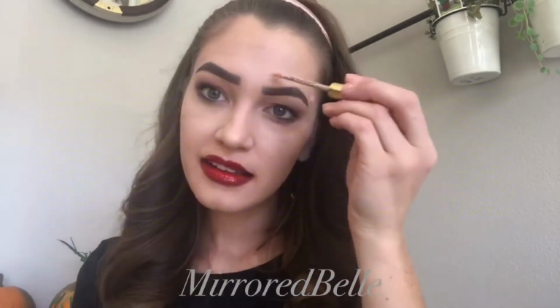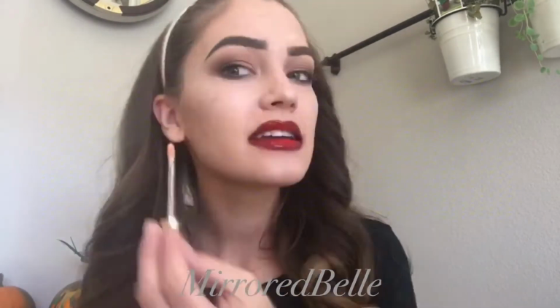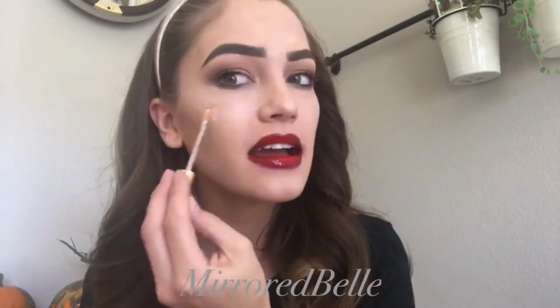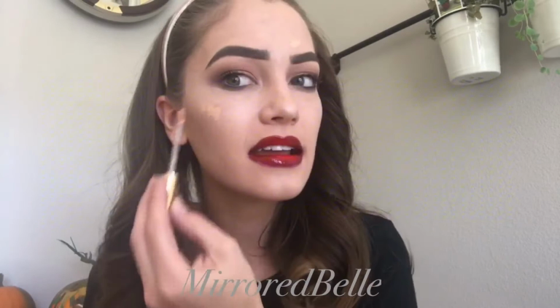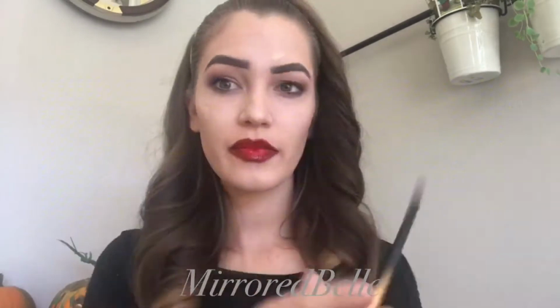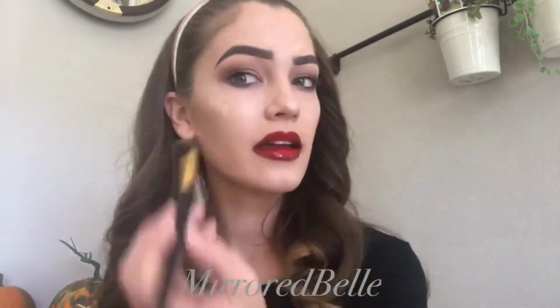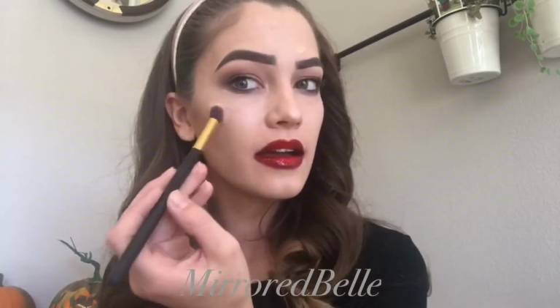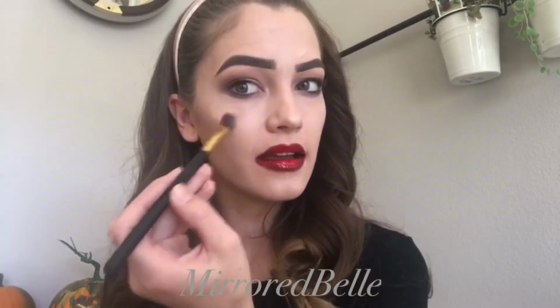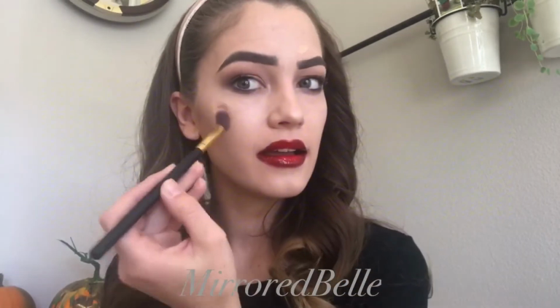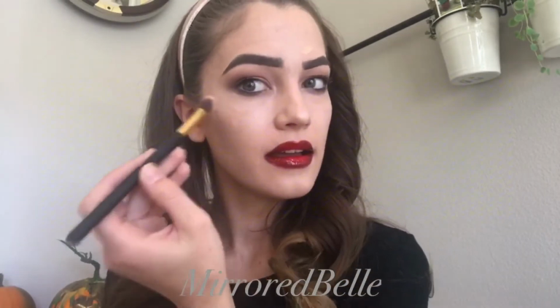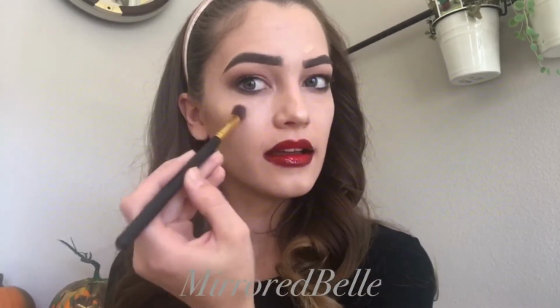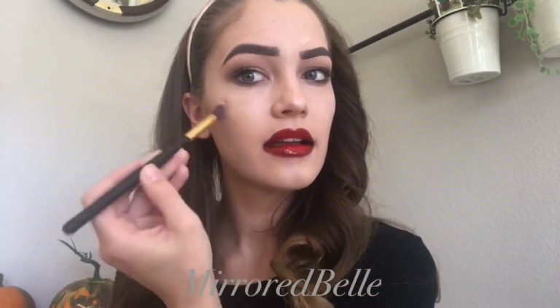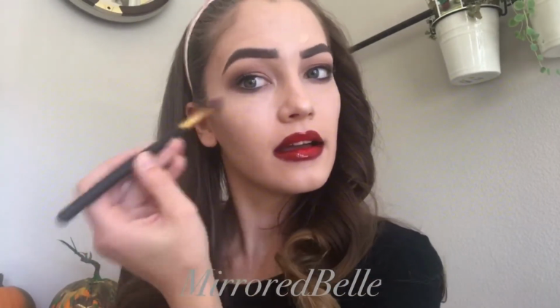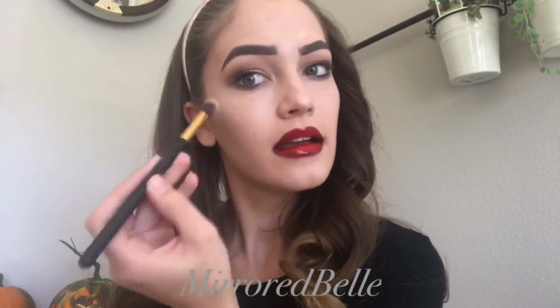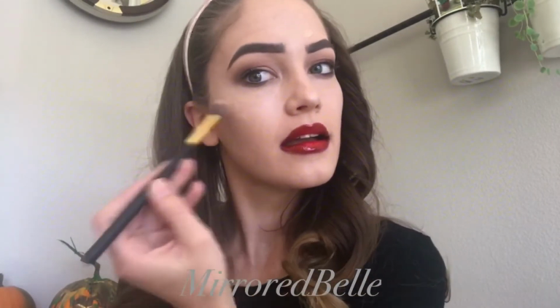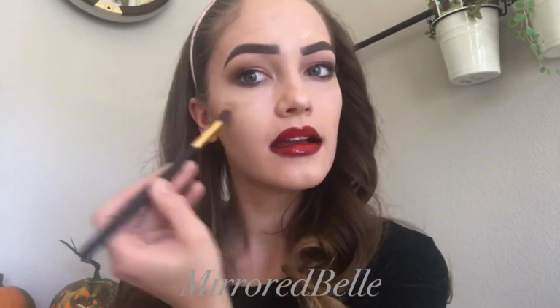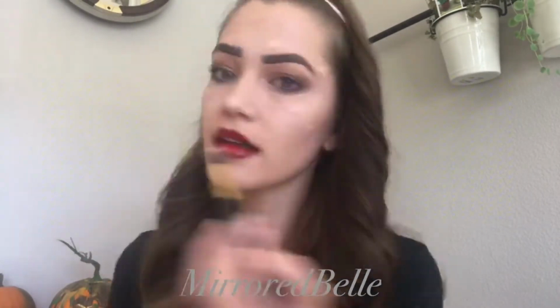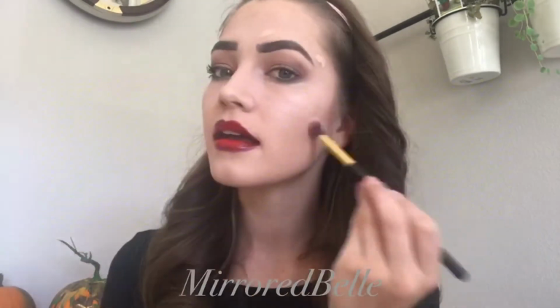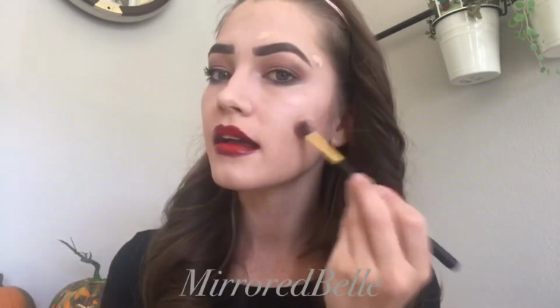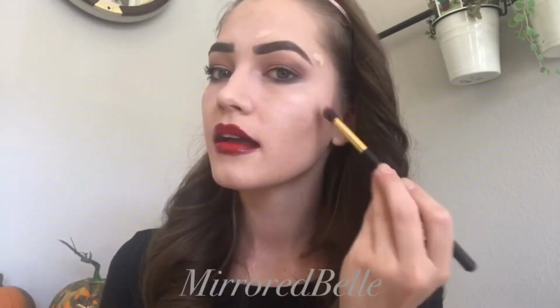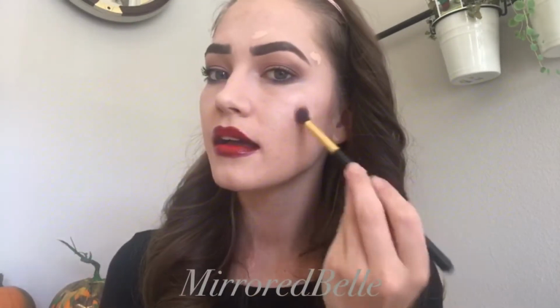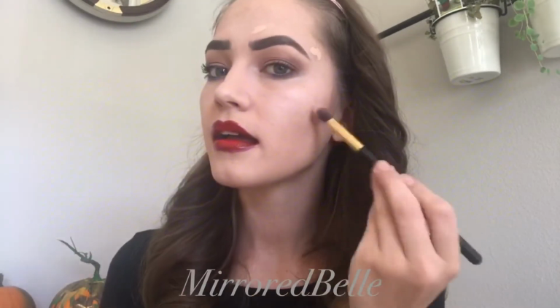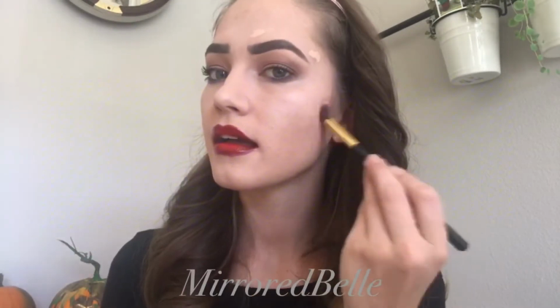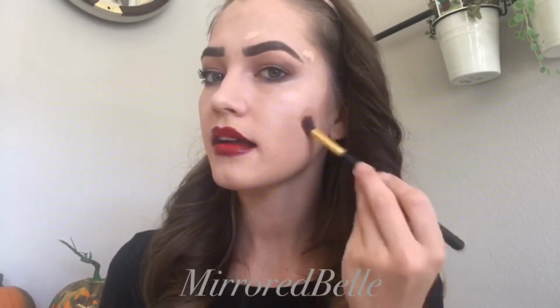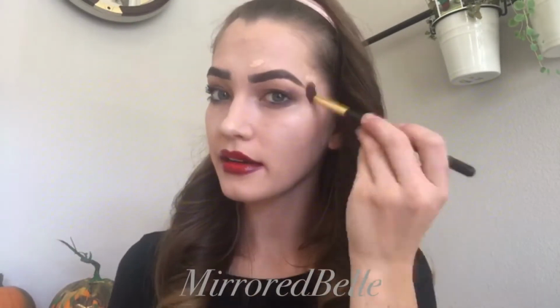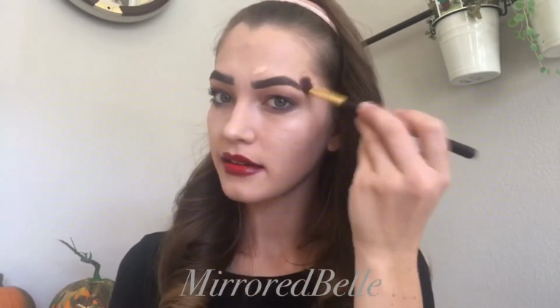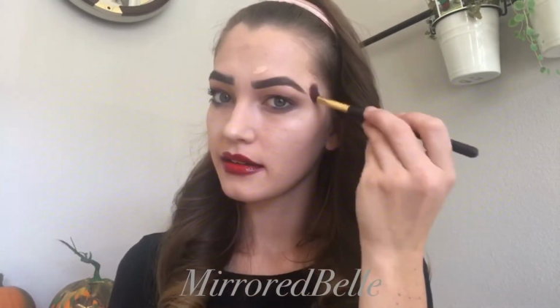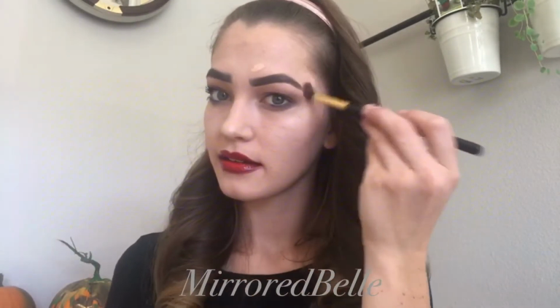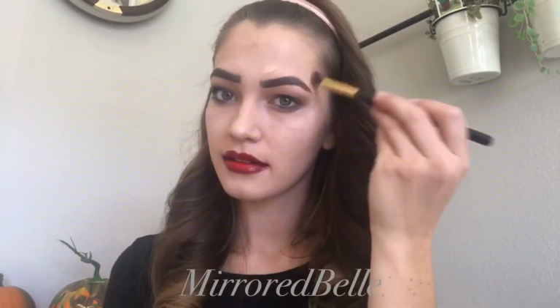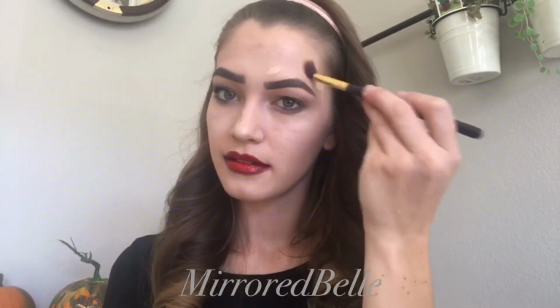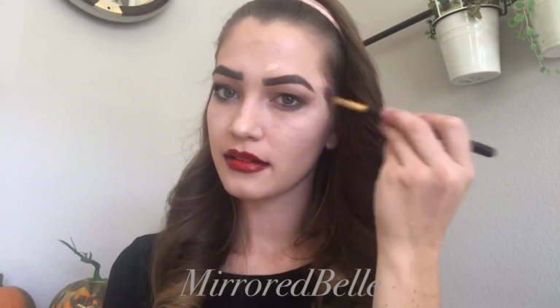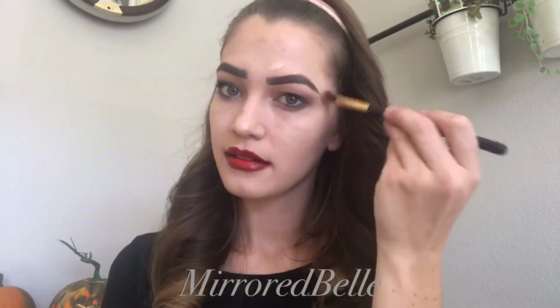Now I'm going to go in with Candlelight as my concealer, just to cover up any blemishes that I need to.